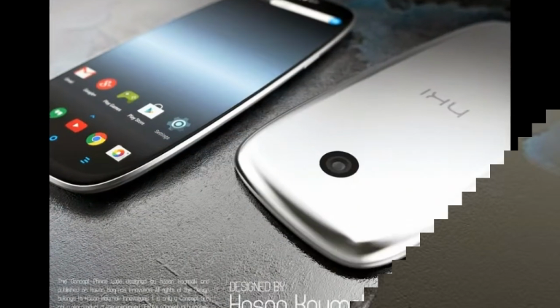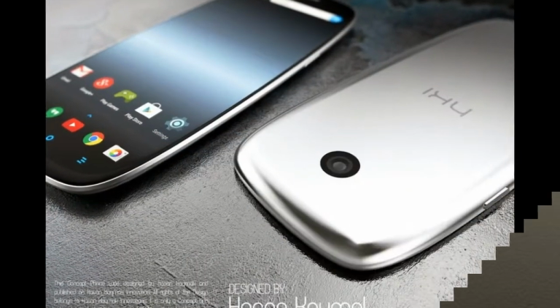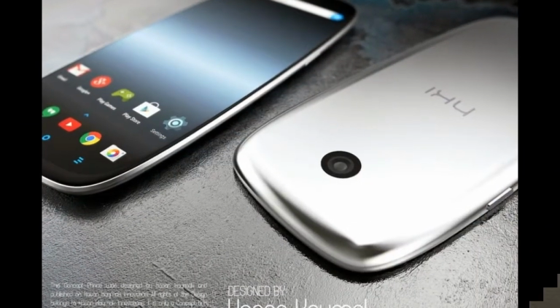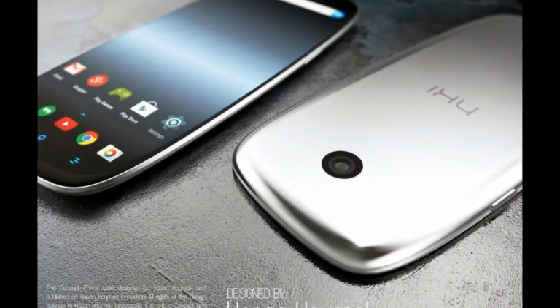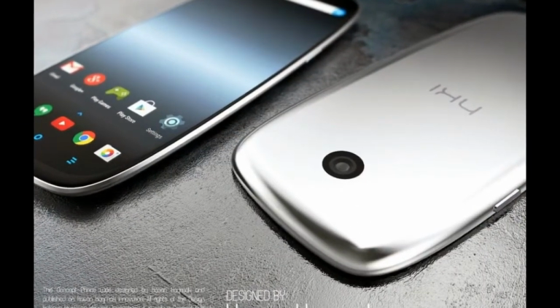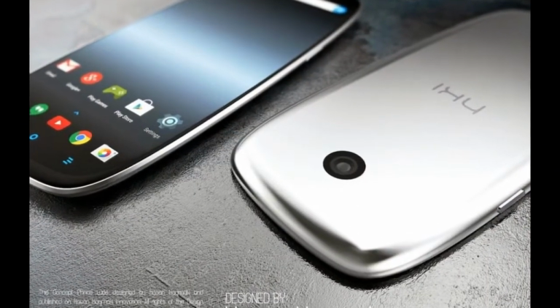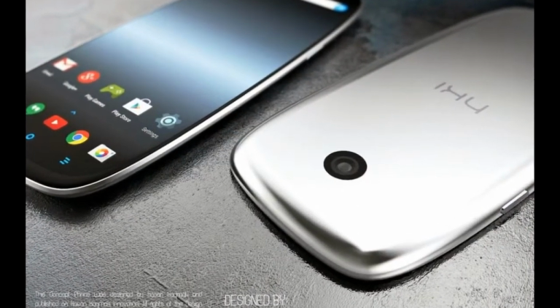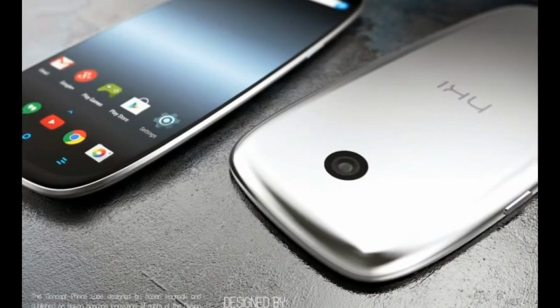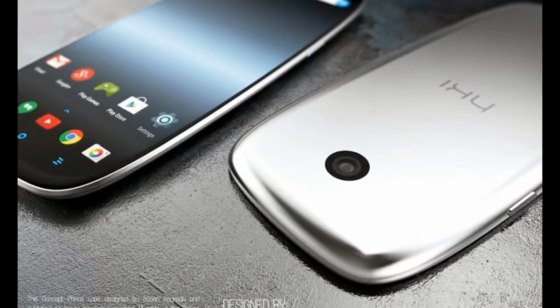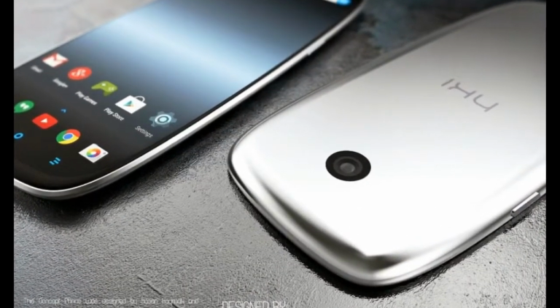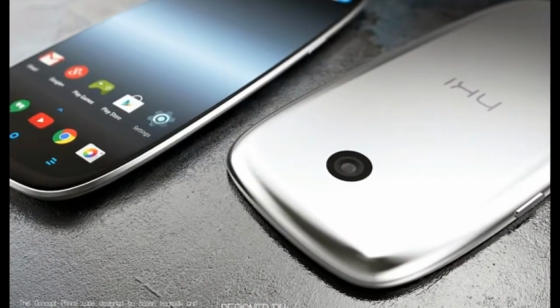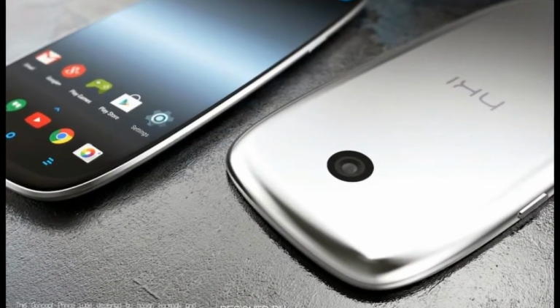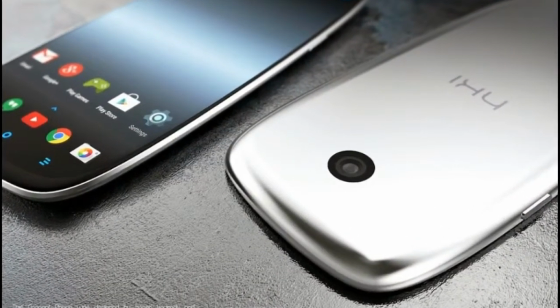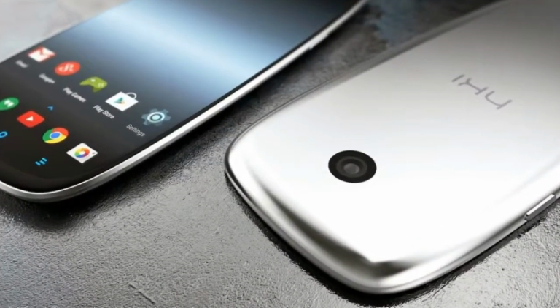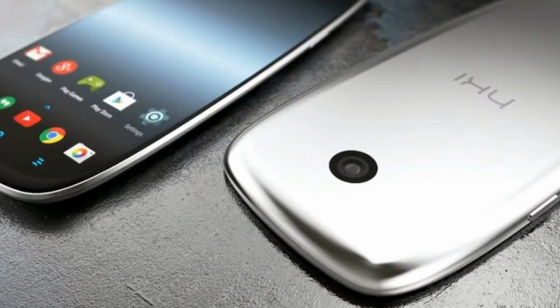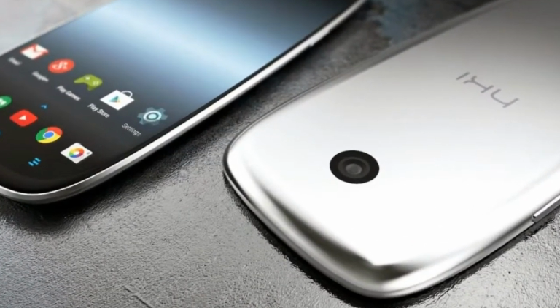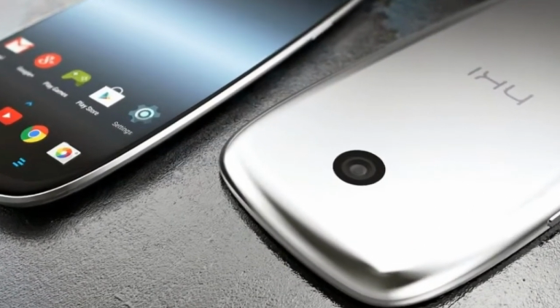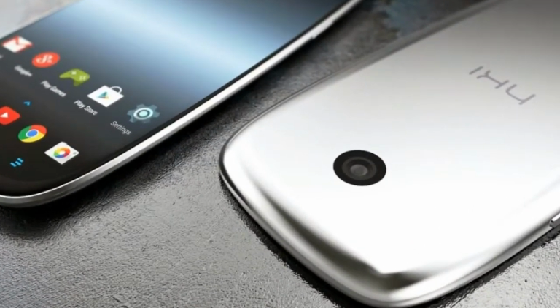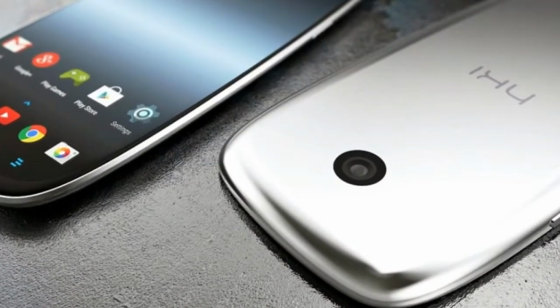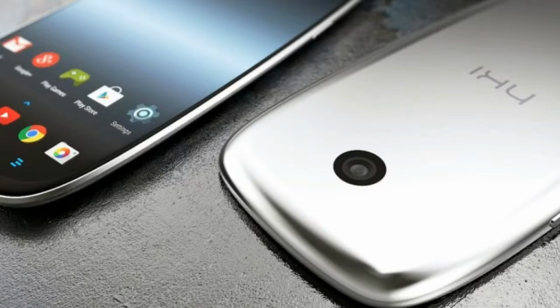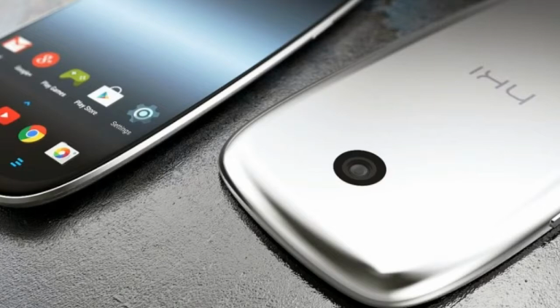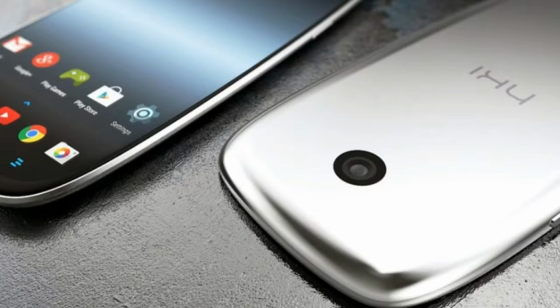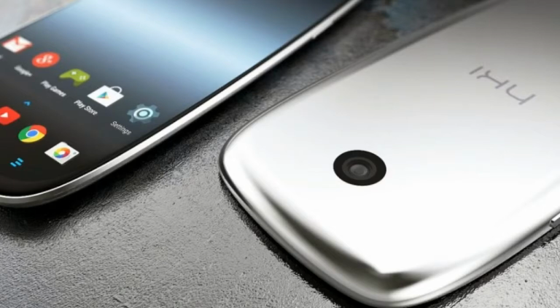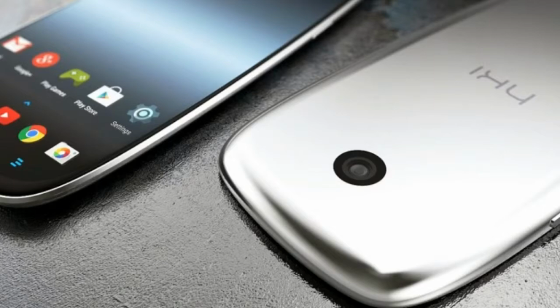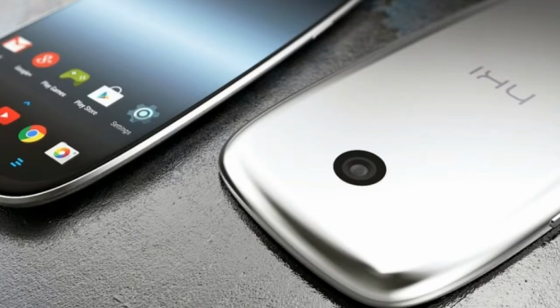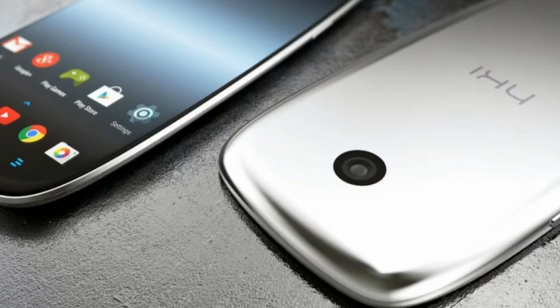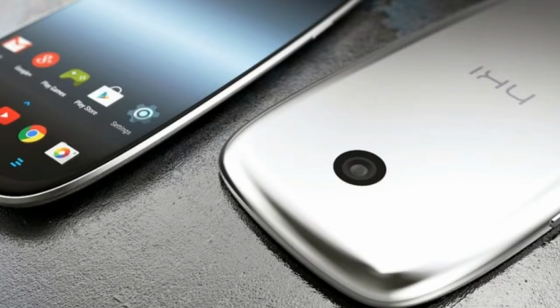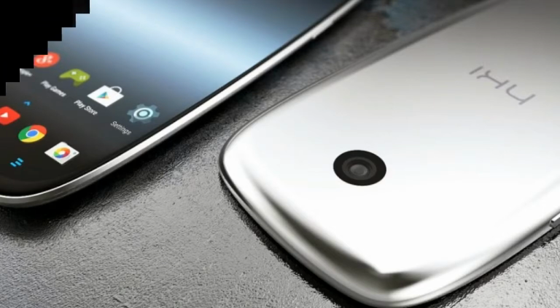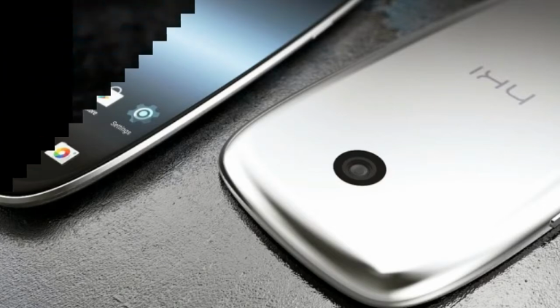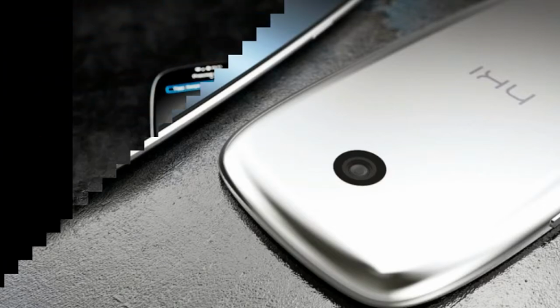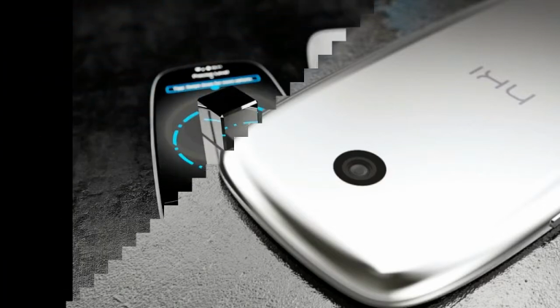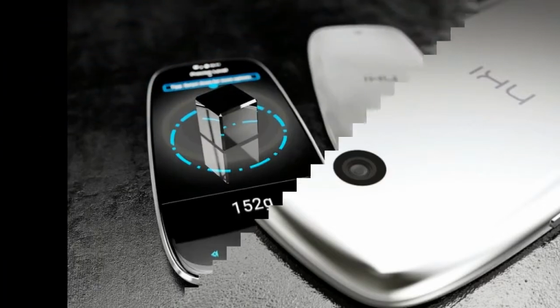The HTC T-E17's display also functions as a digital scale, thanks to increased sensitivity.